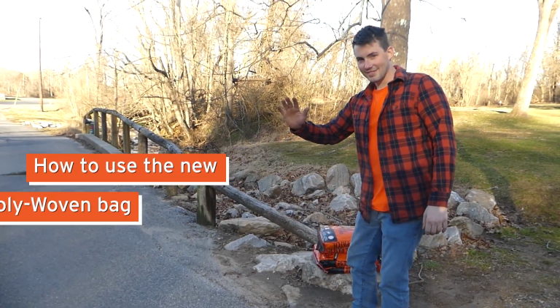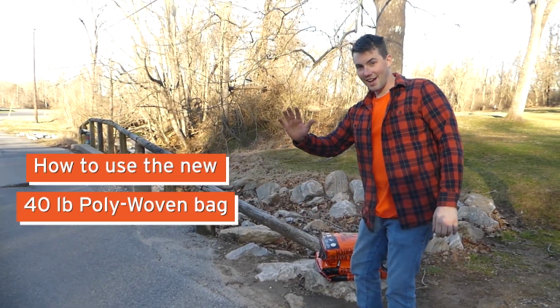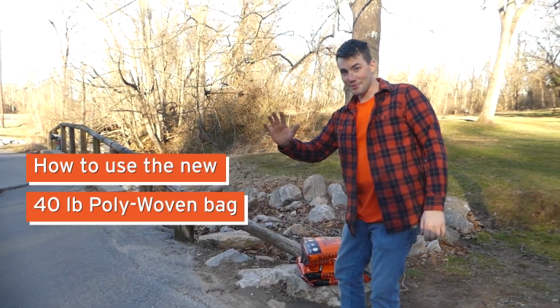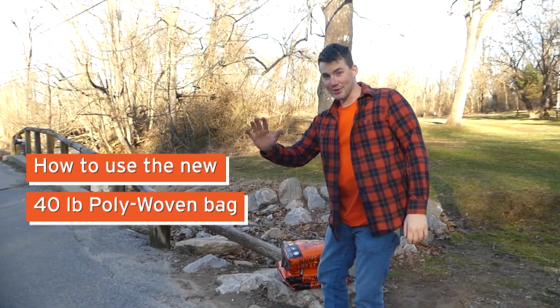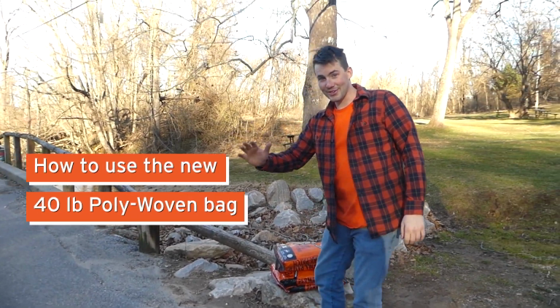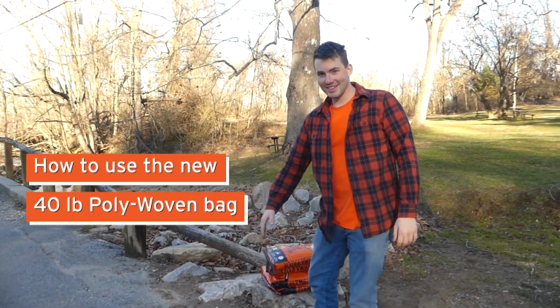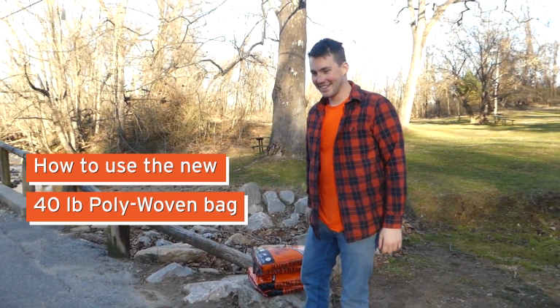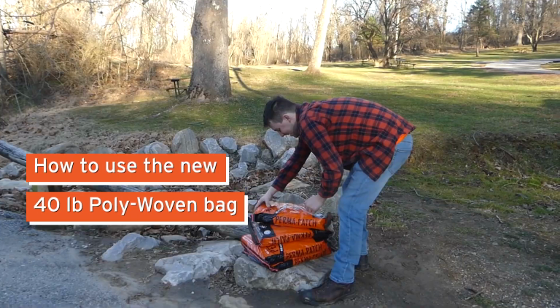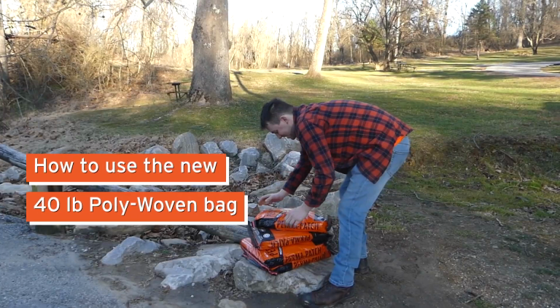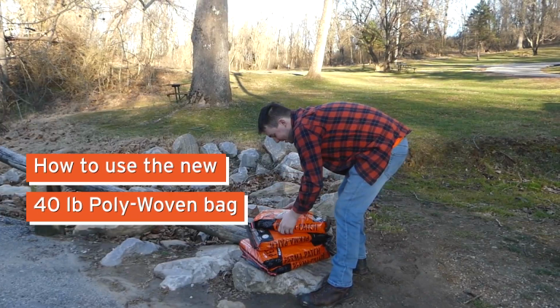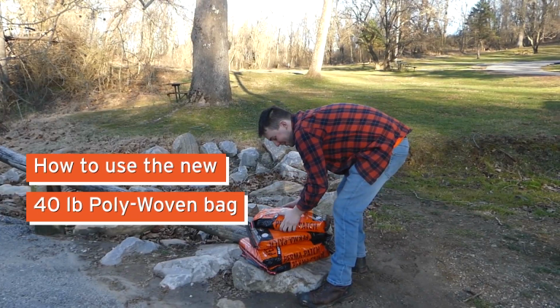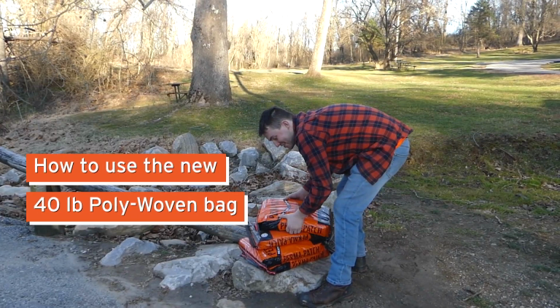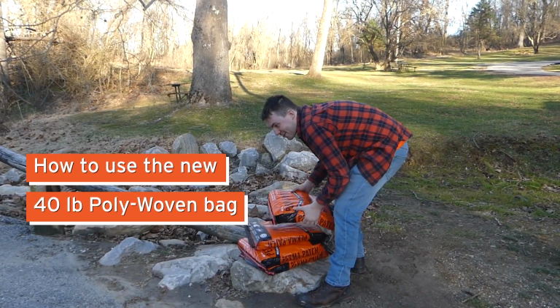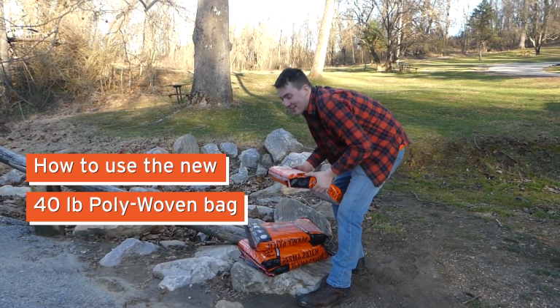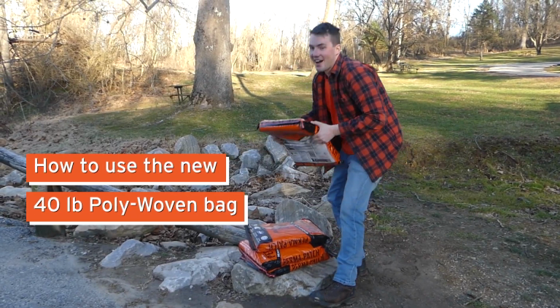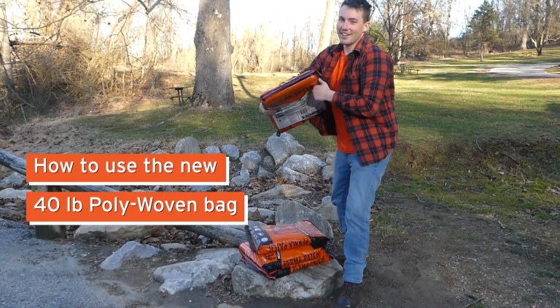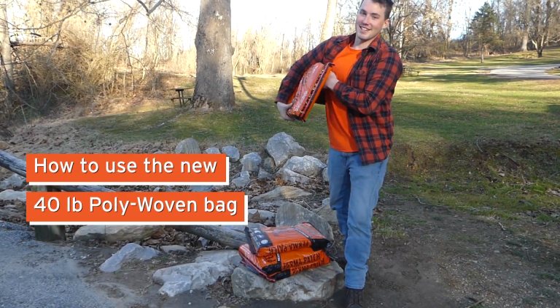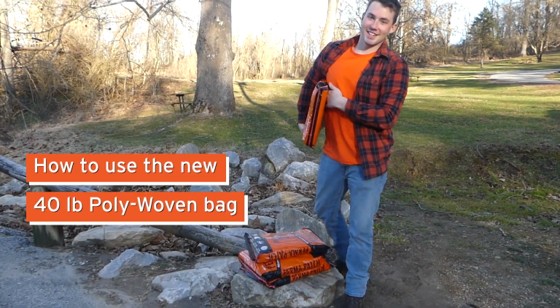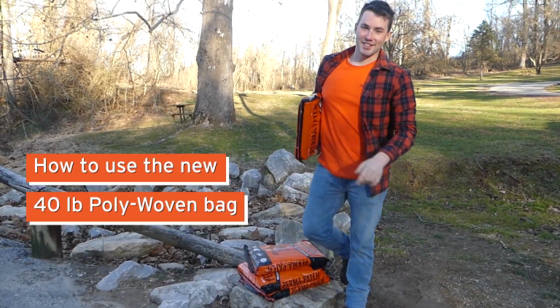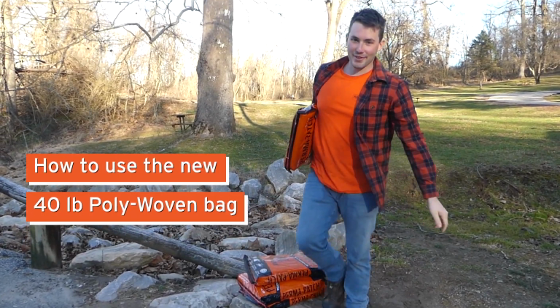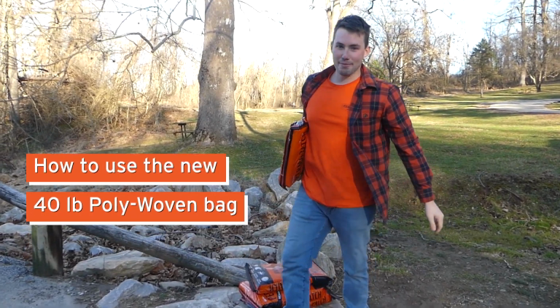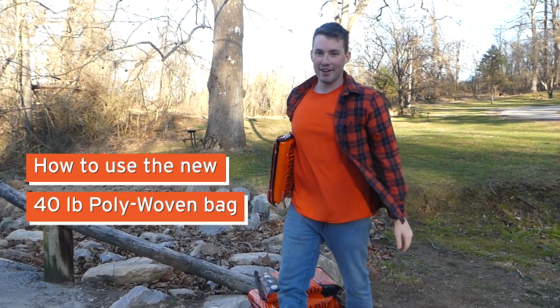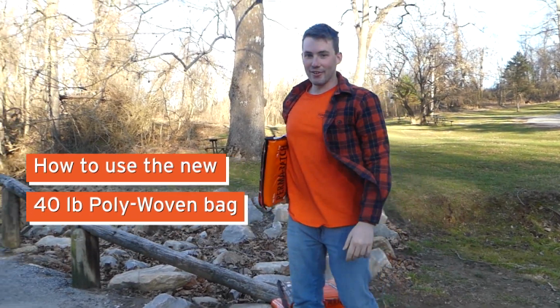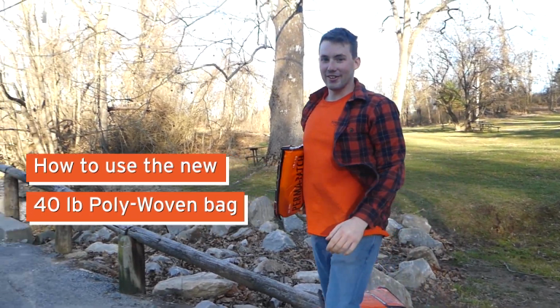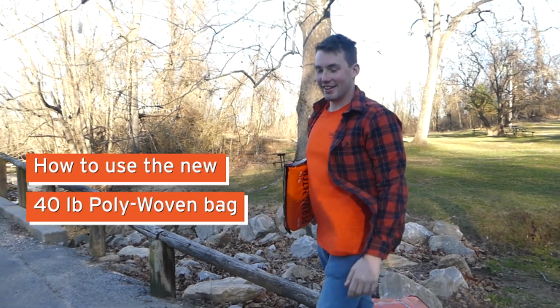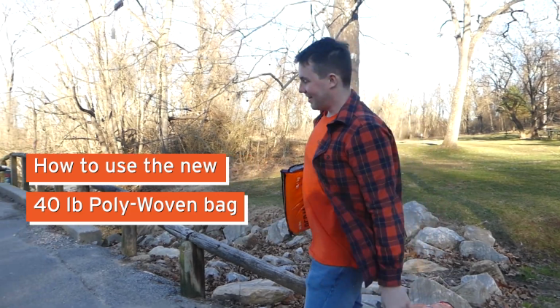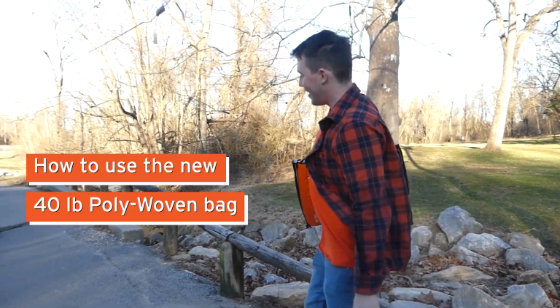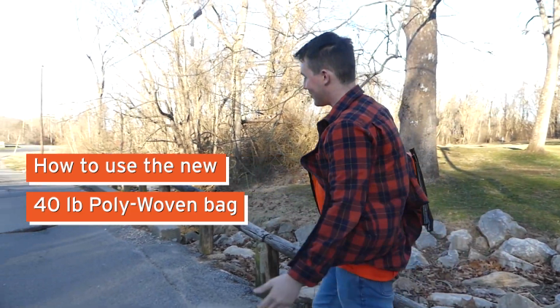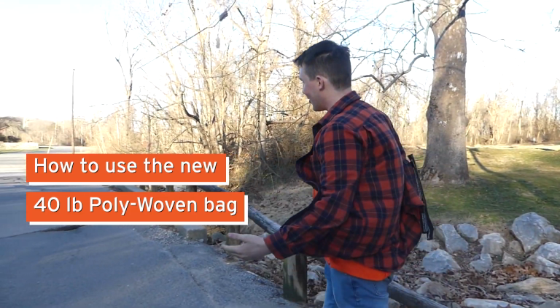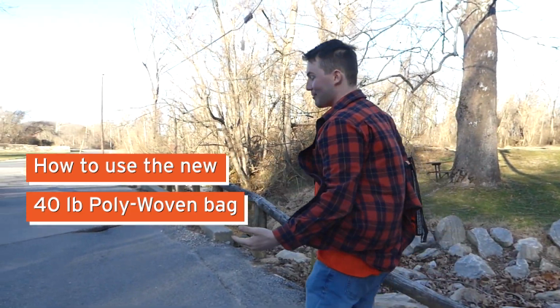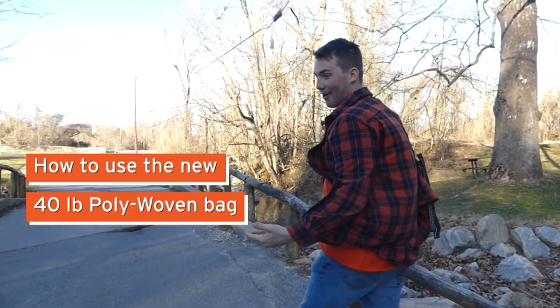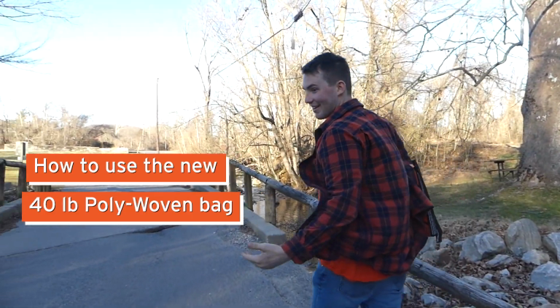Hi, I'm Drew. Today we're going to show you how easy it is to fill a pothole at your local park.